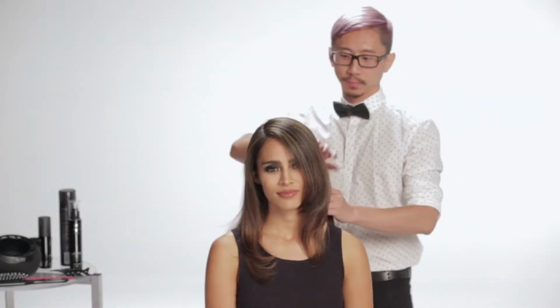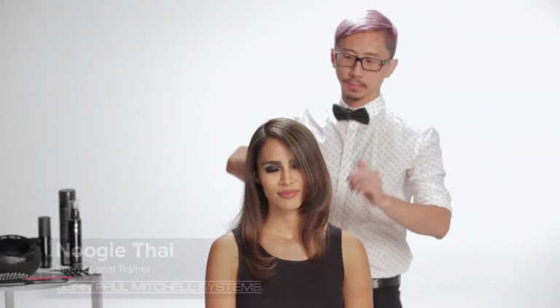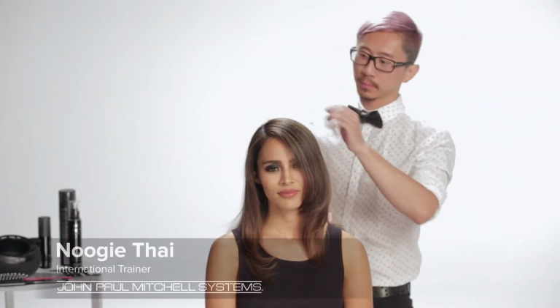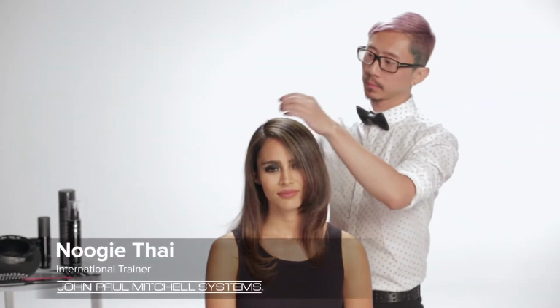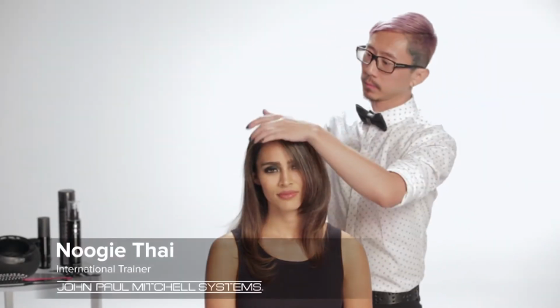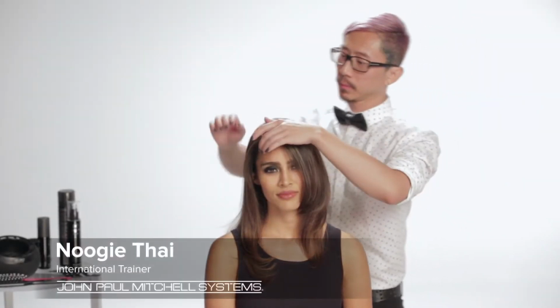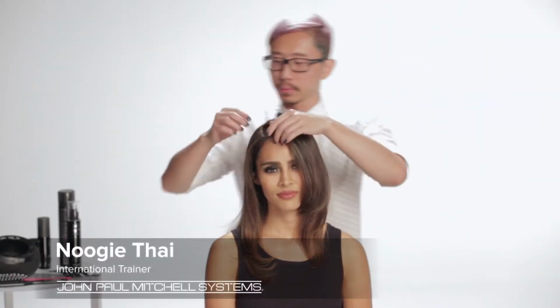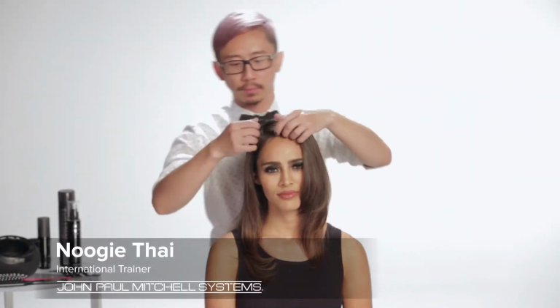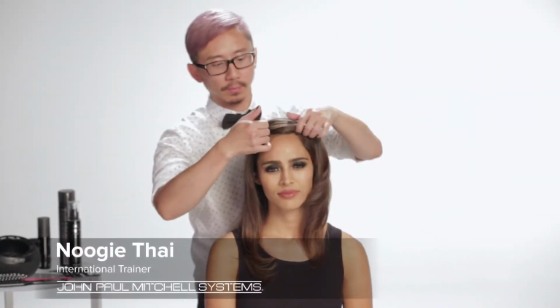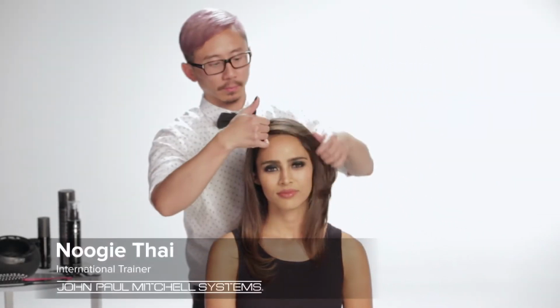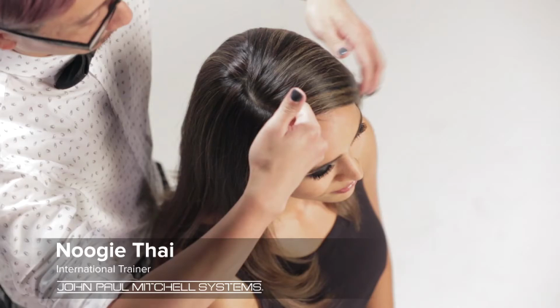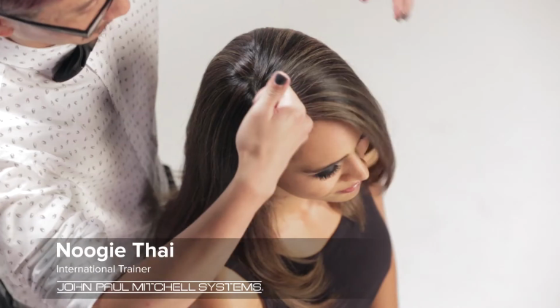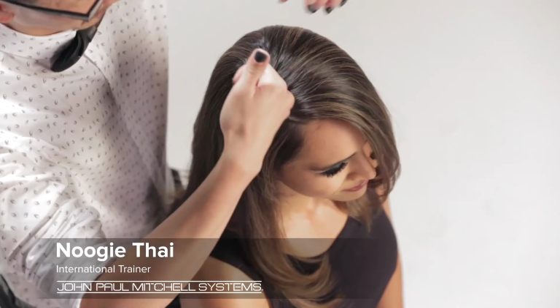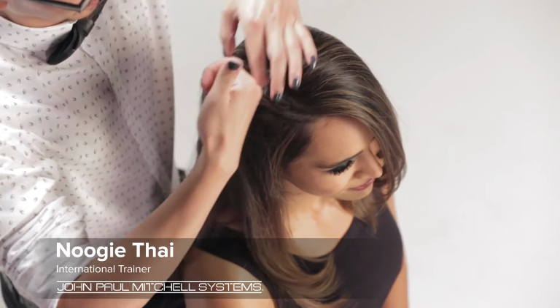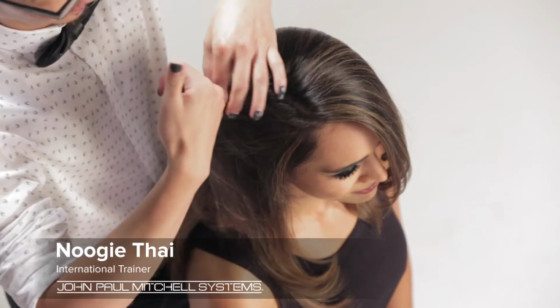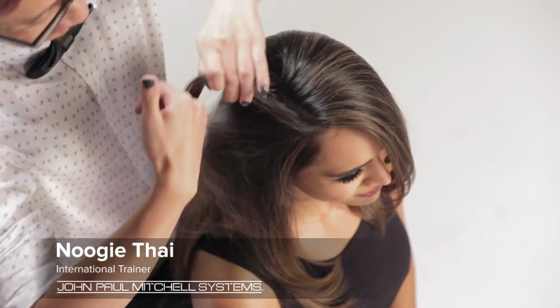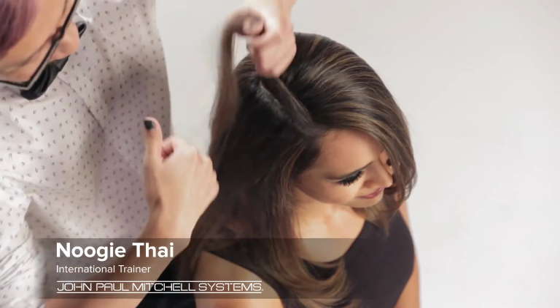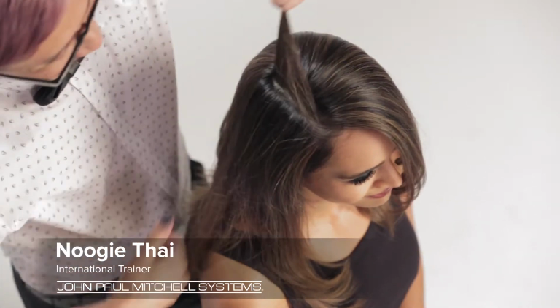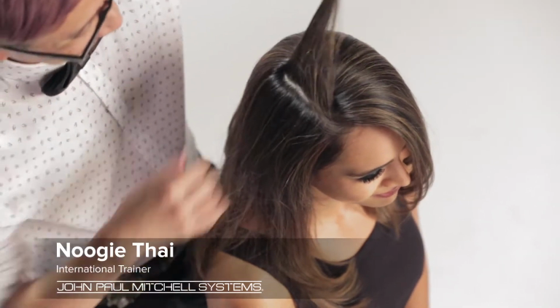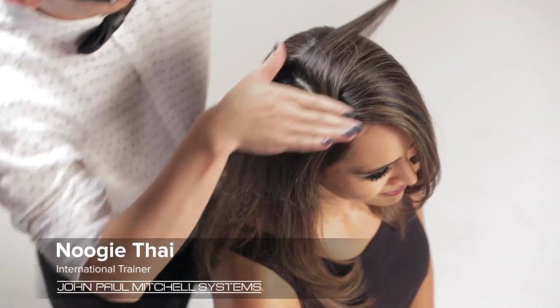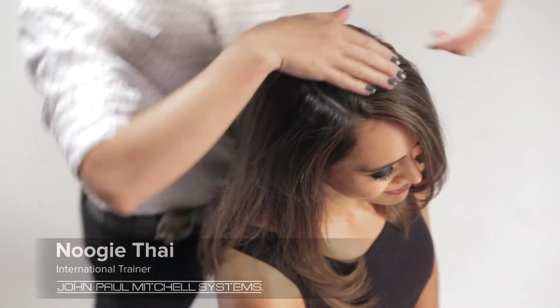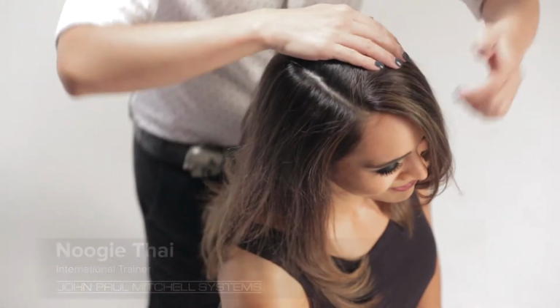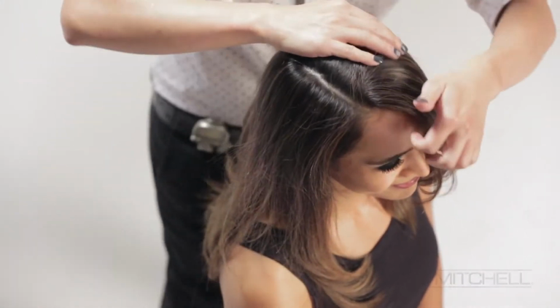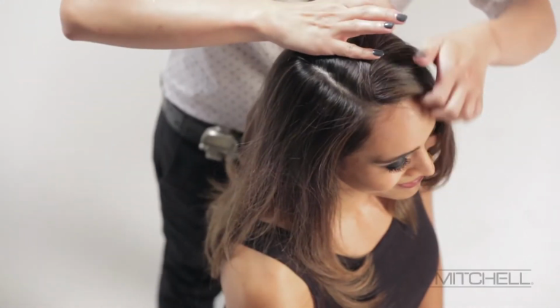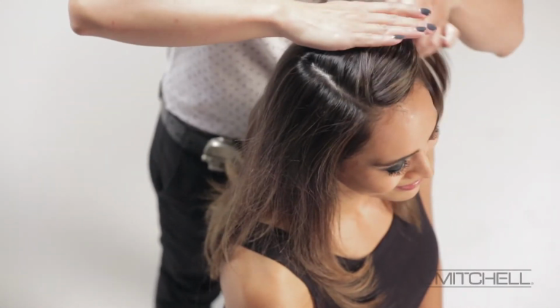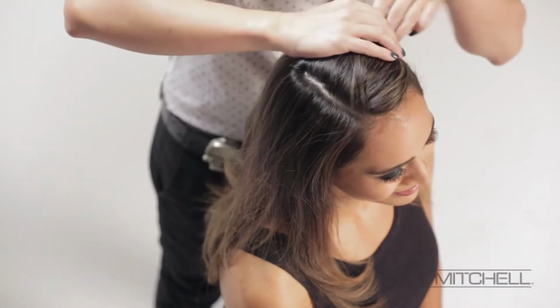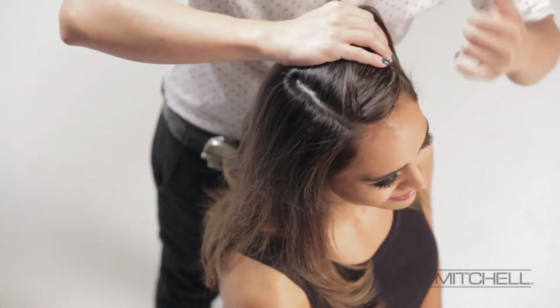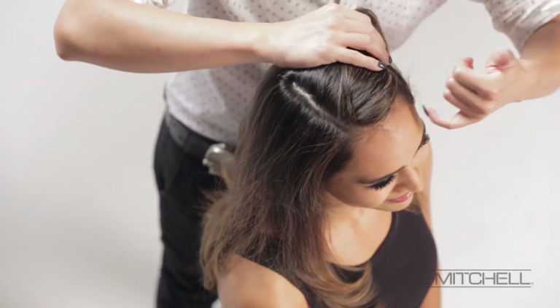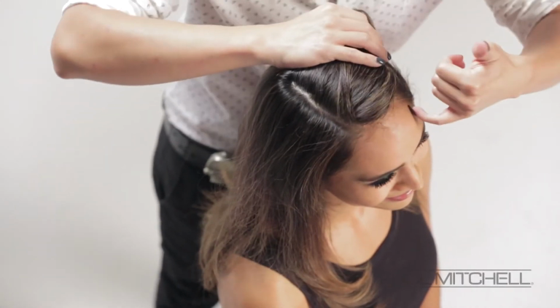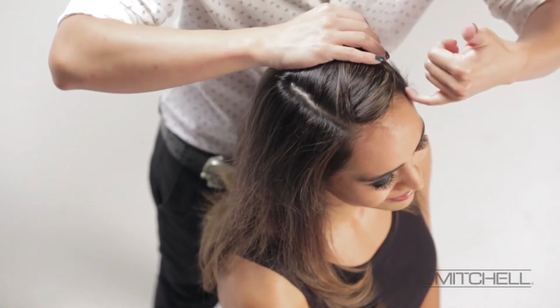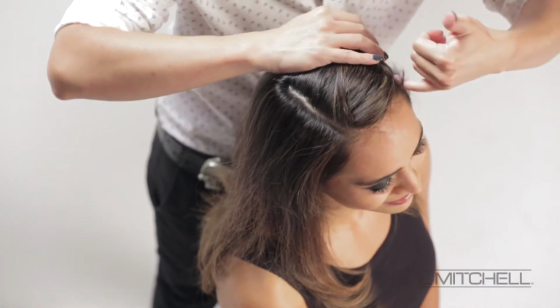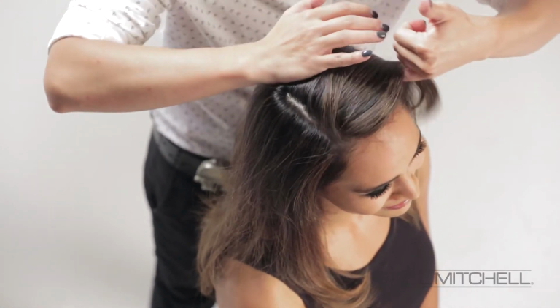Here we have Nuki Tai and our beautiful model Adriana. Nuki is going to be prepping the hair for a beautiful red carpet finish.